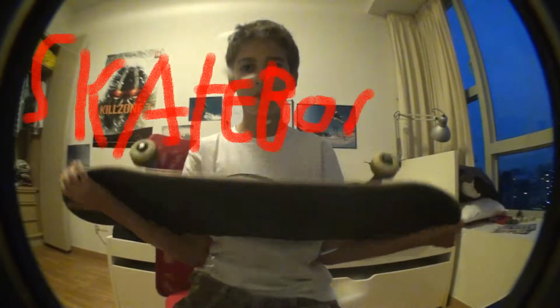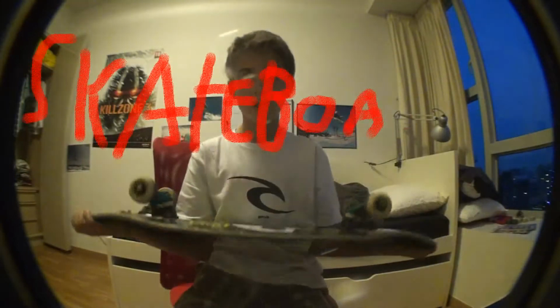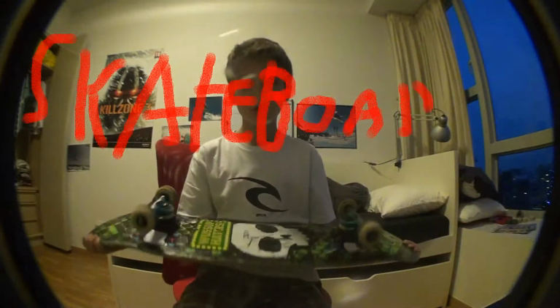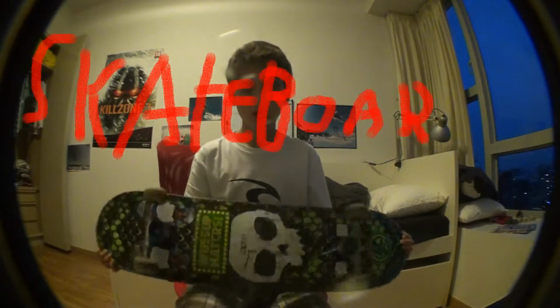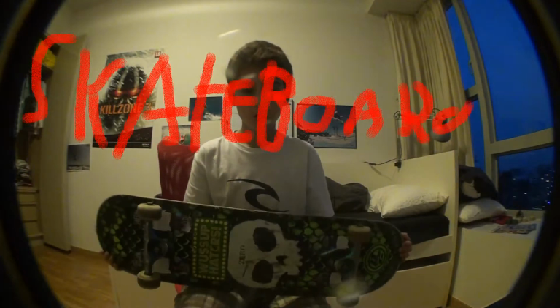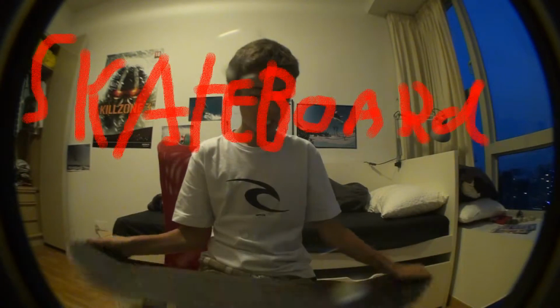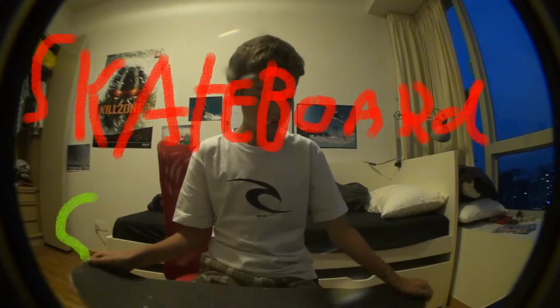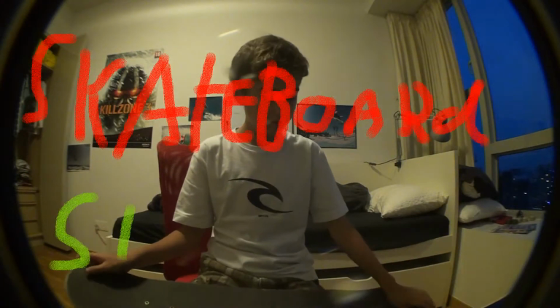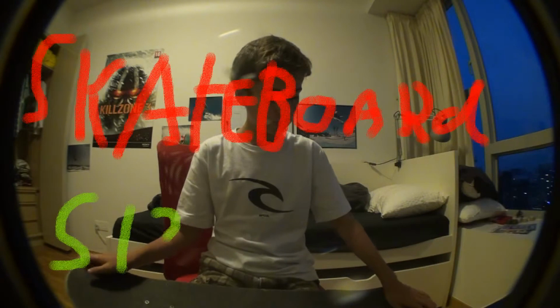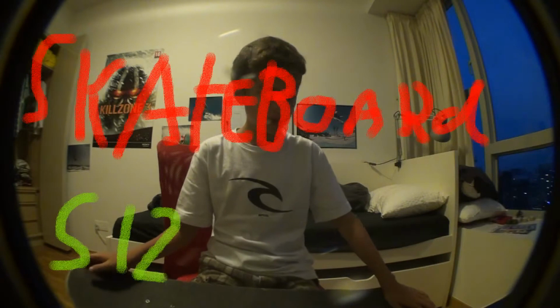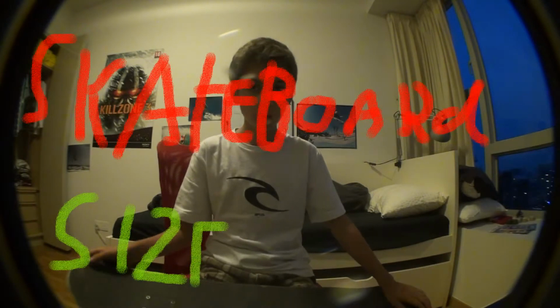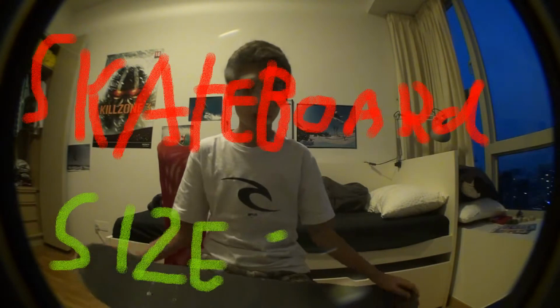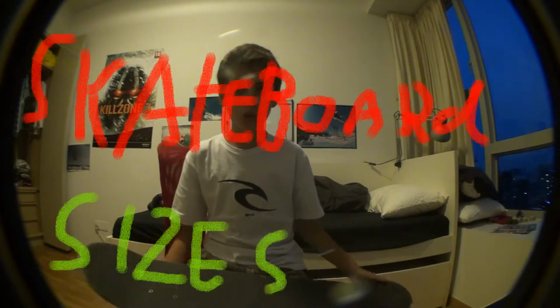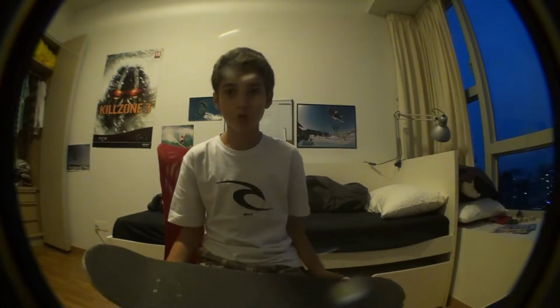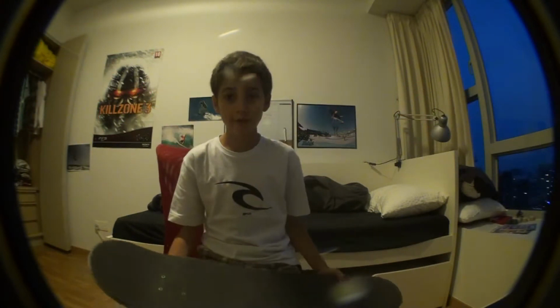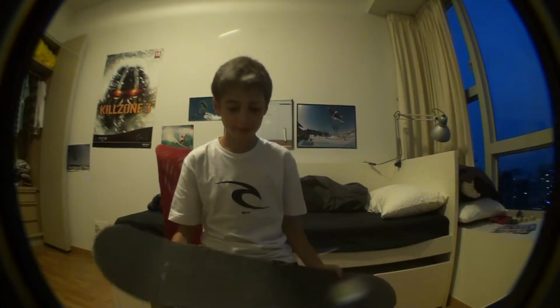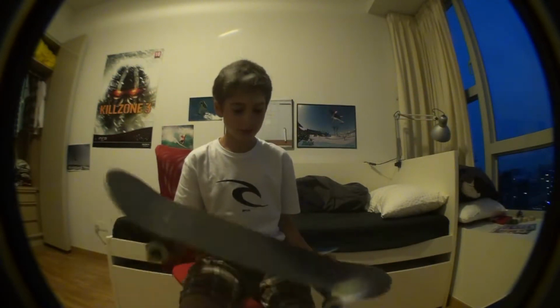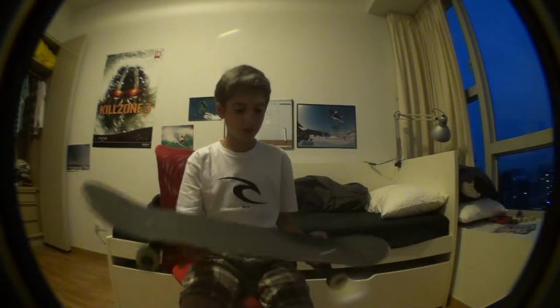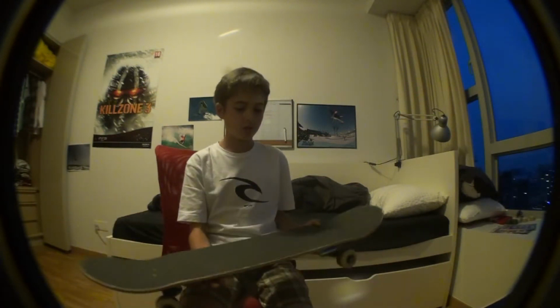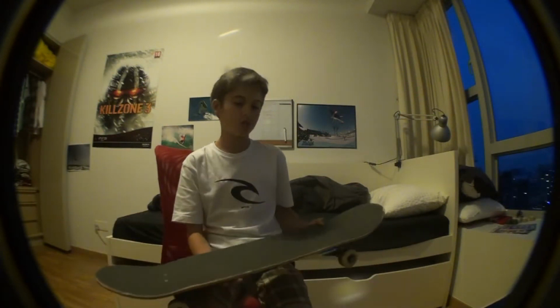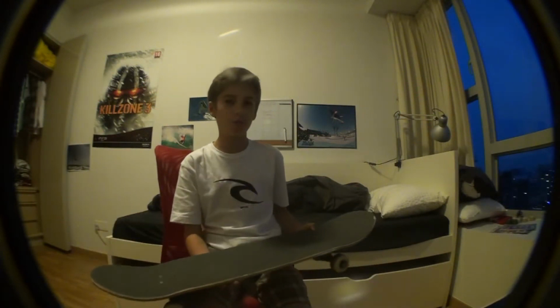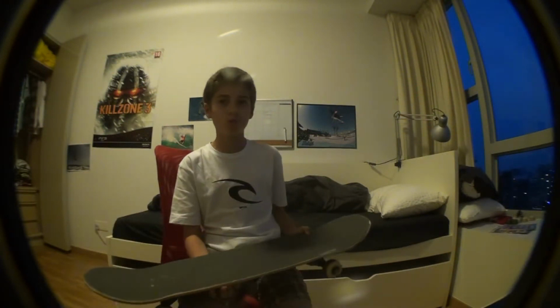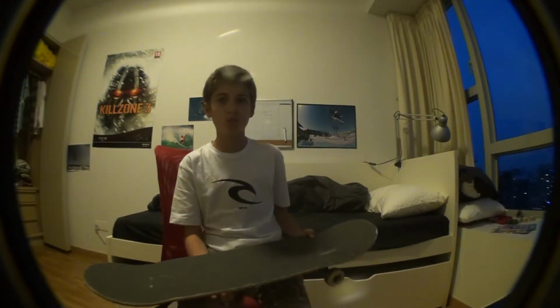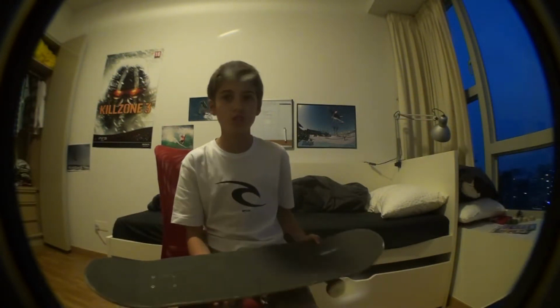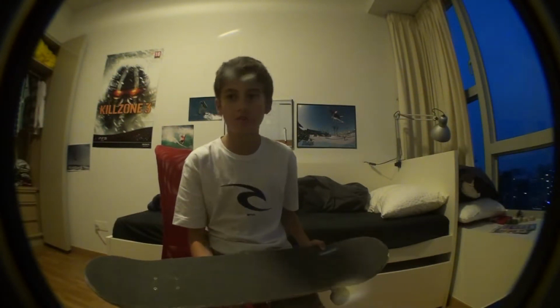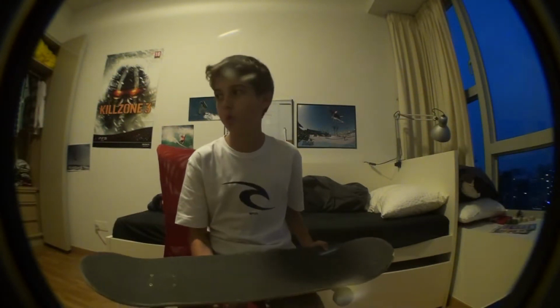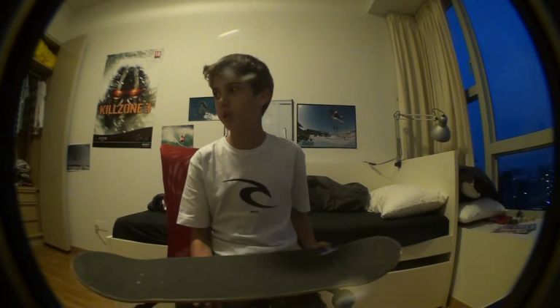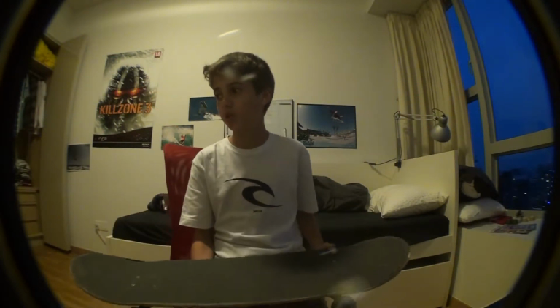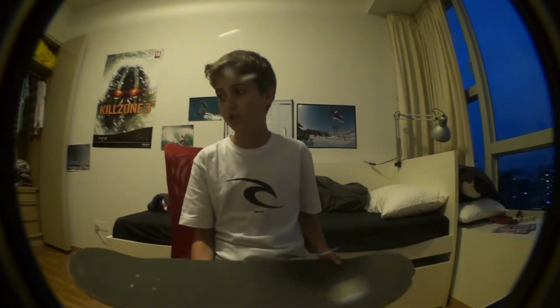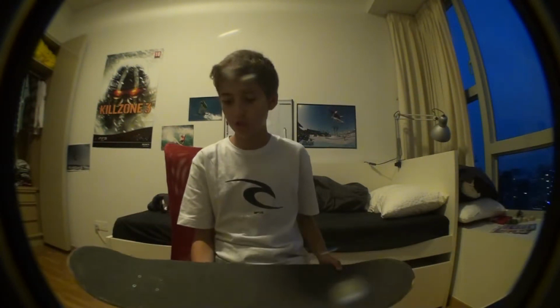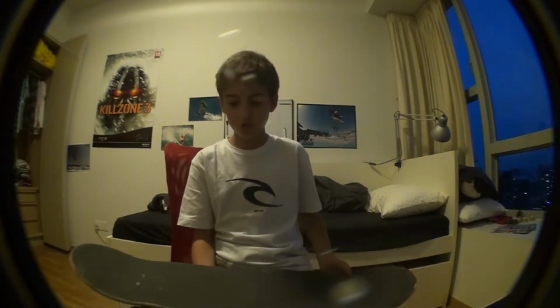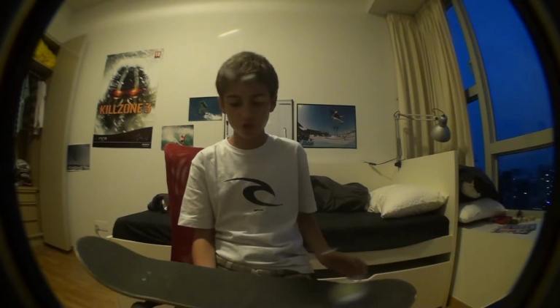Hello. Today we're going to talk about skateboard sizes and what age they're for.